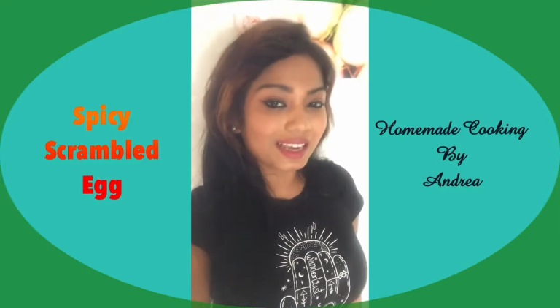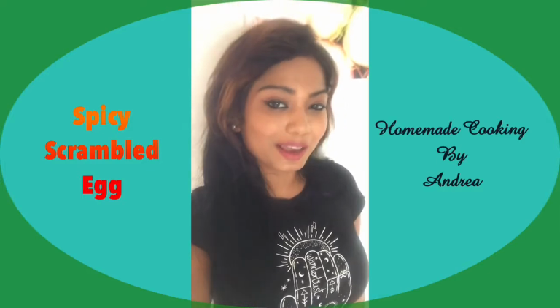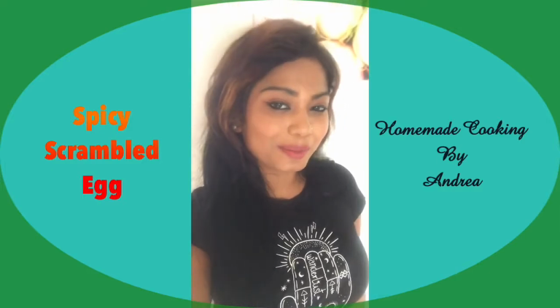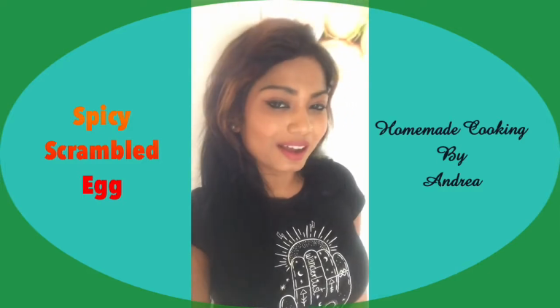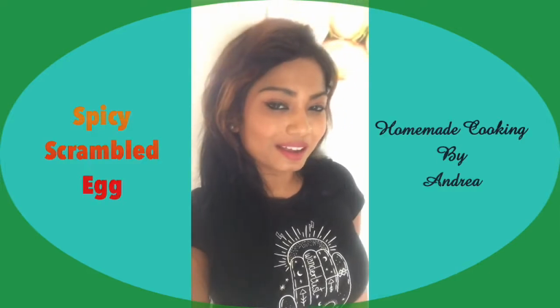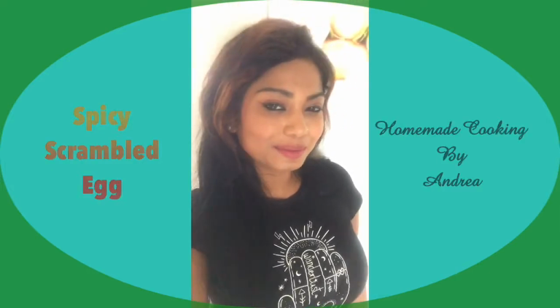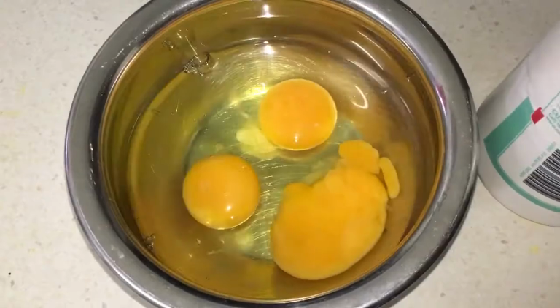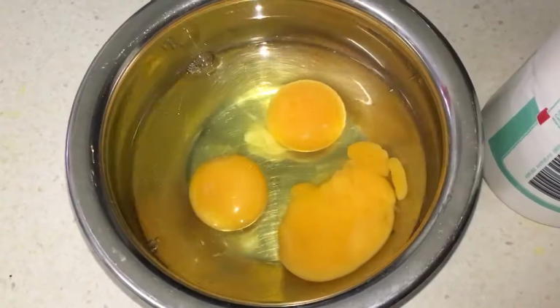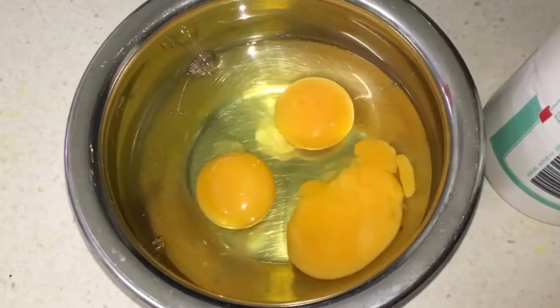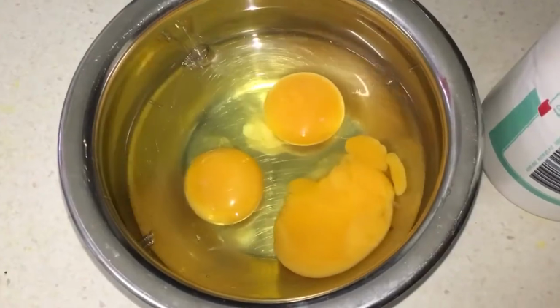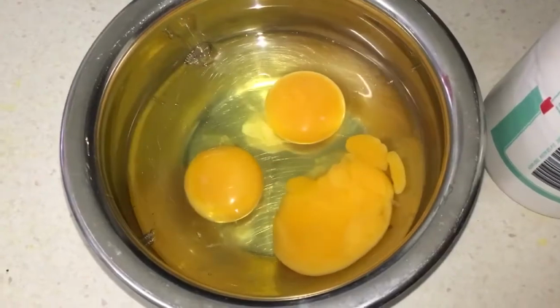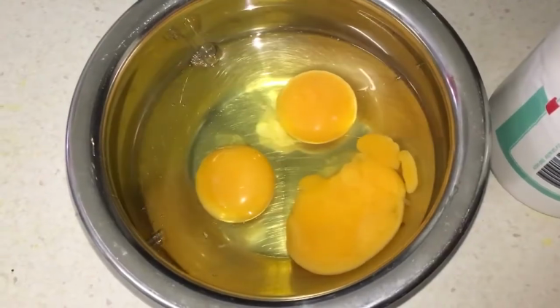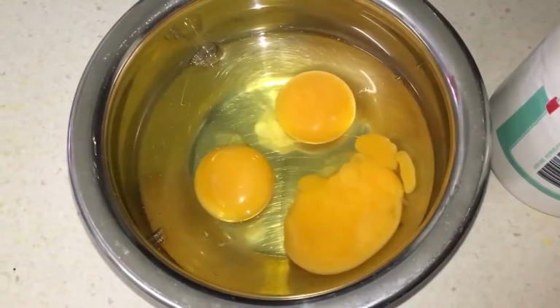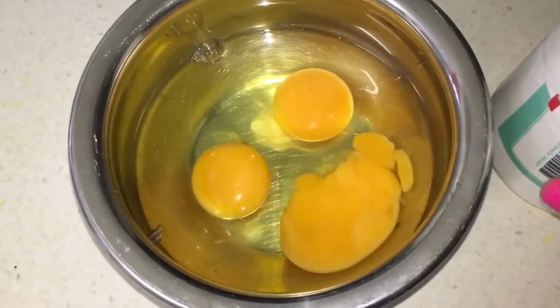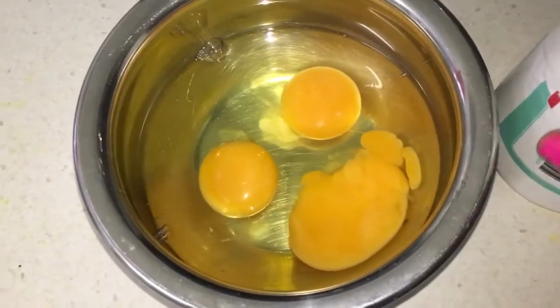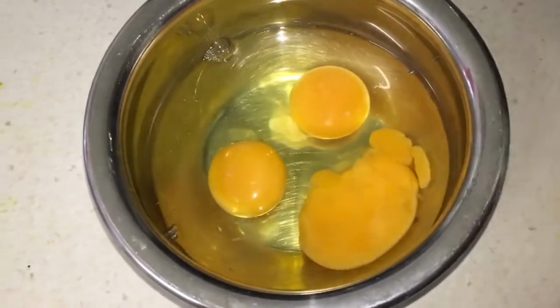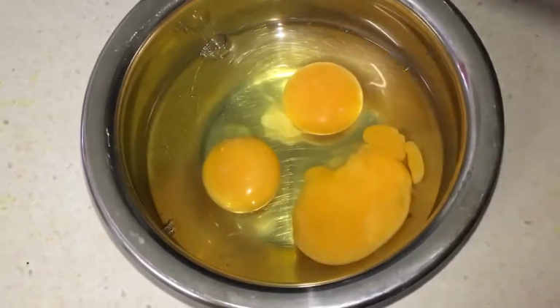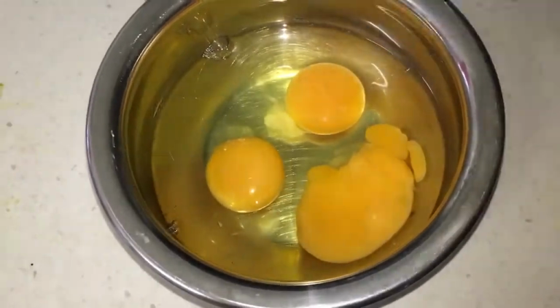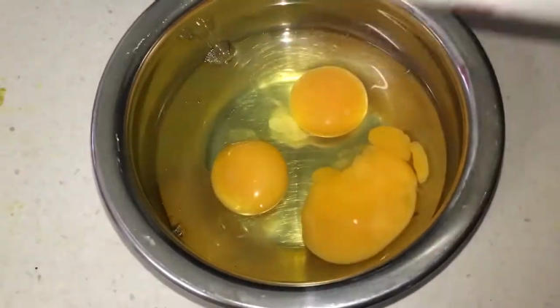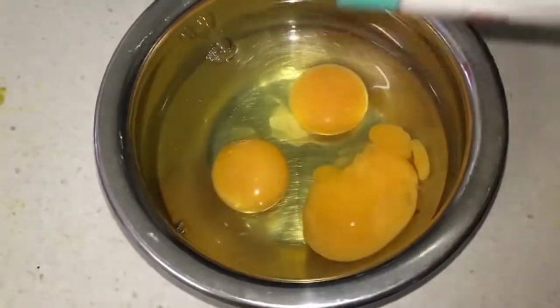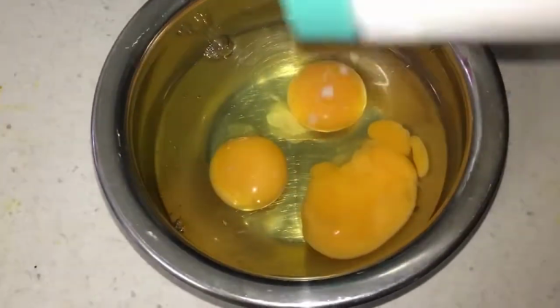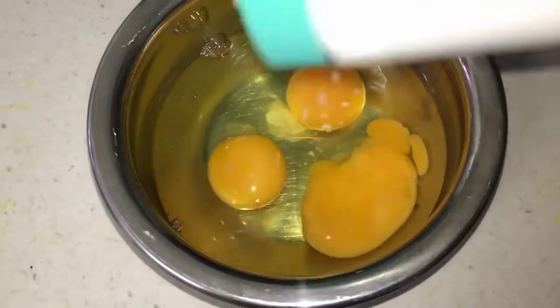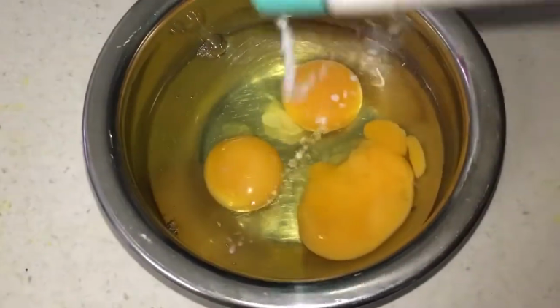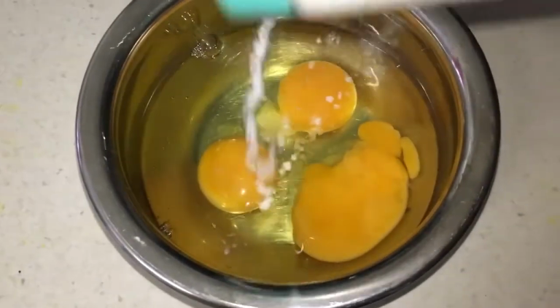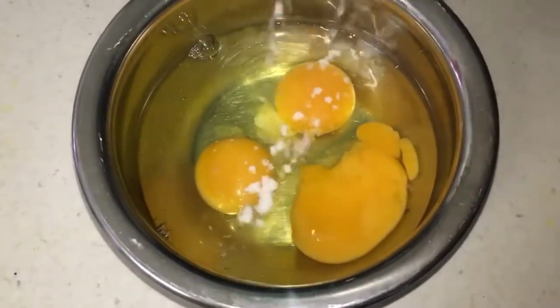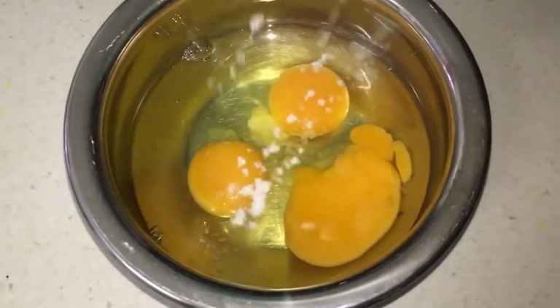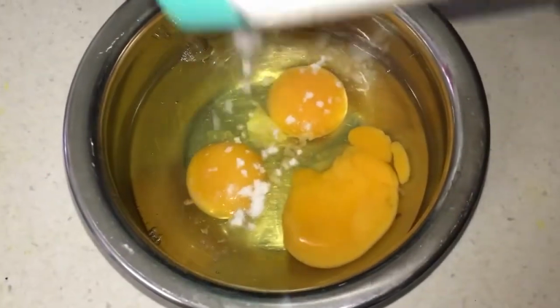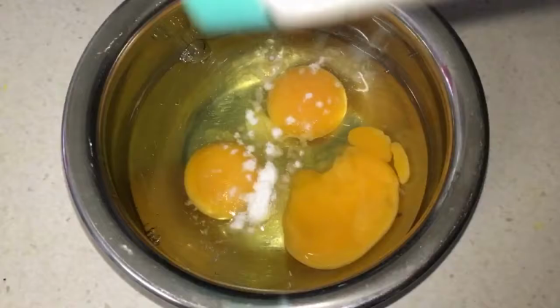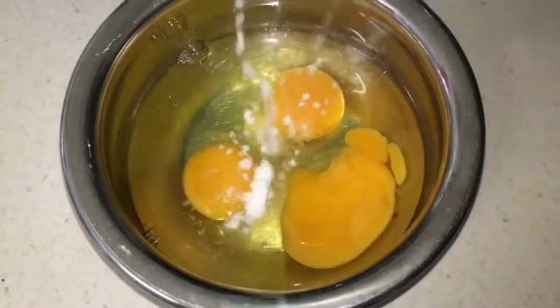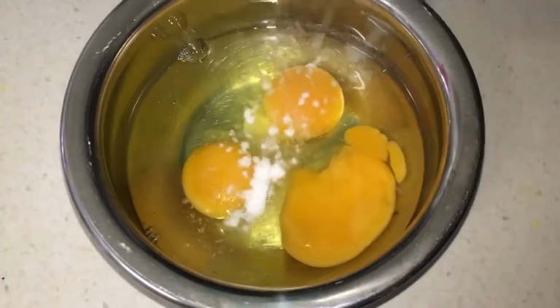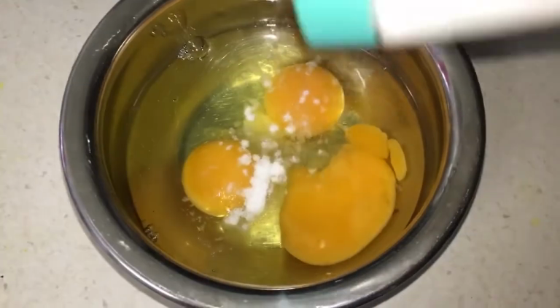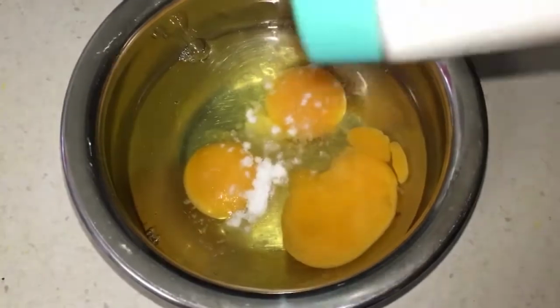I've got three eggs in a bowl and I'm going to season it with a little bit of salt.